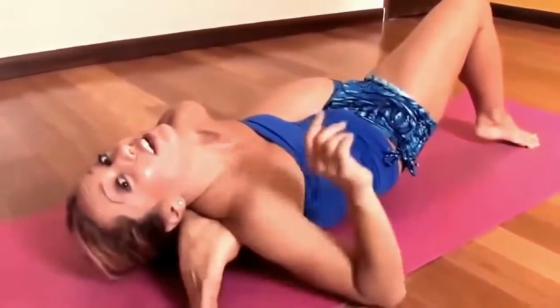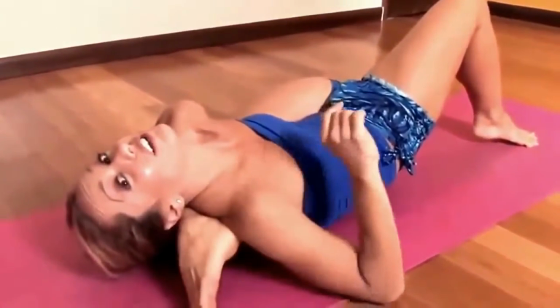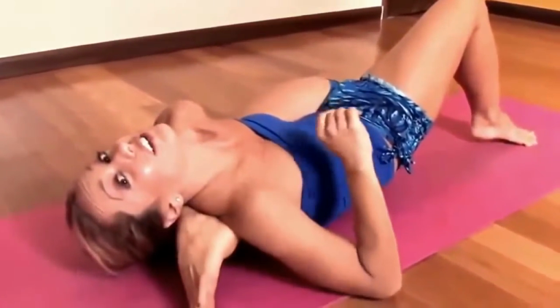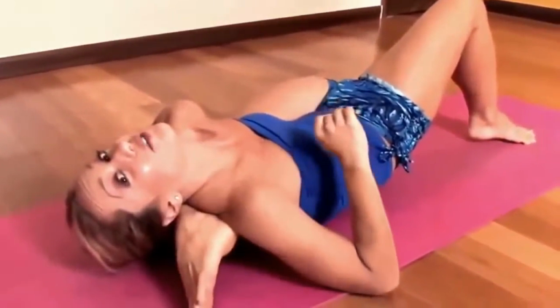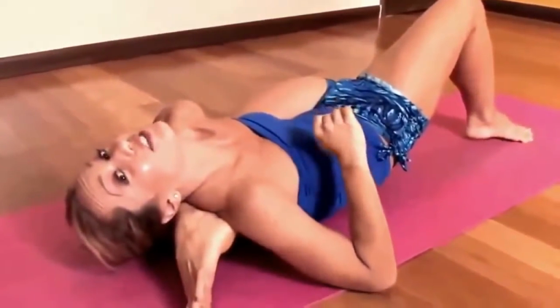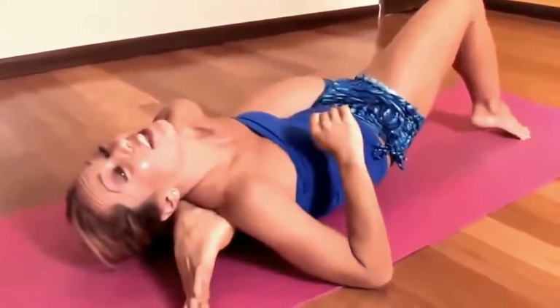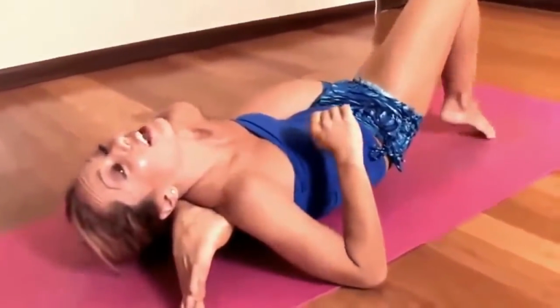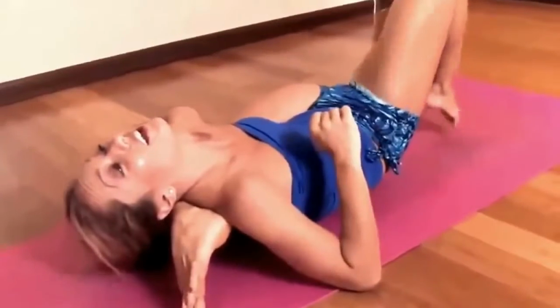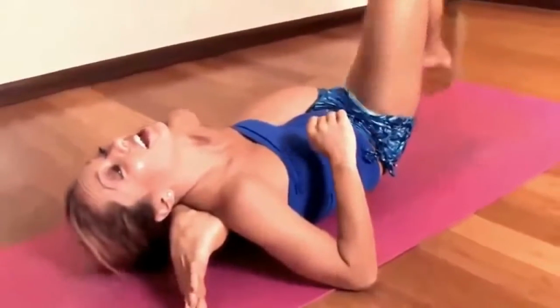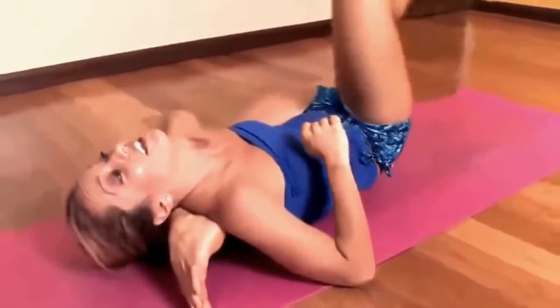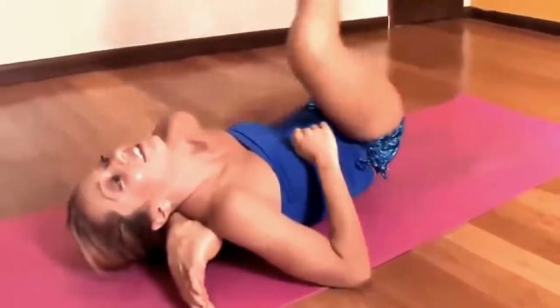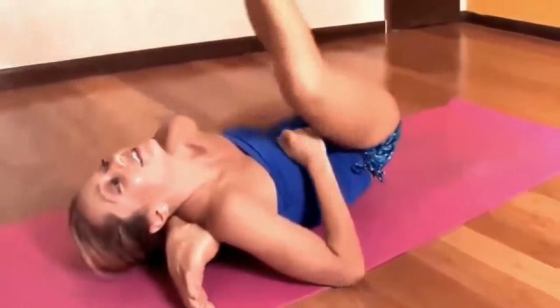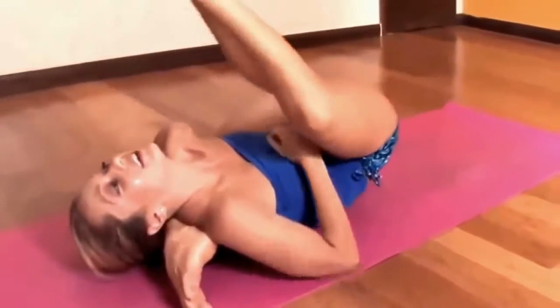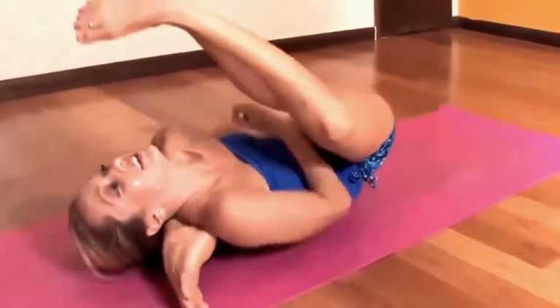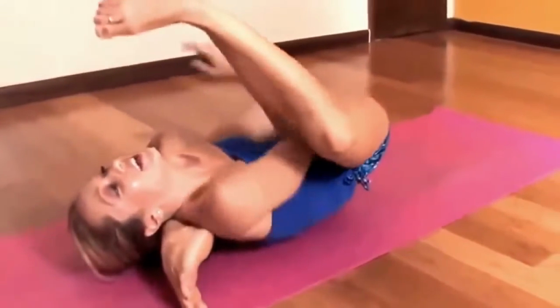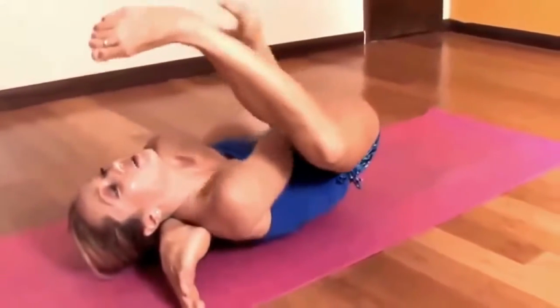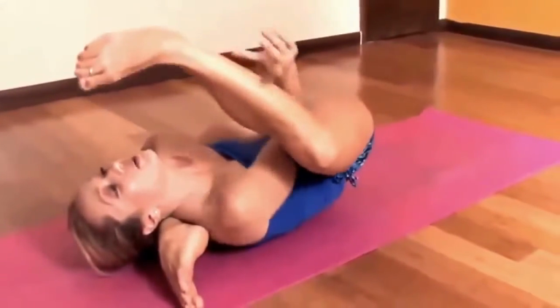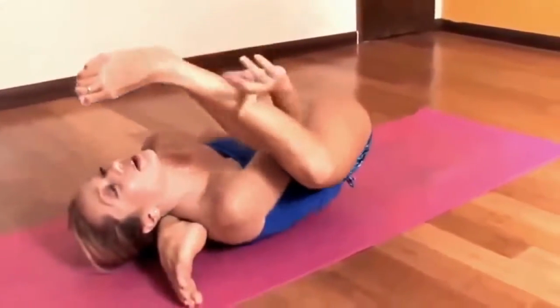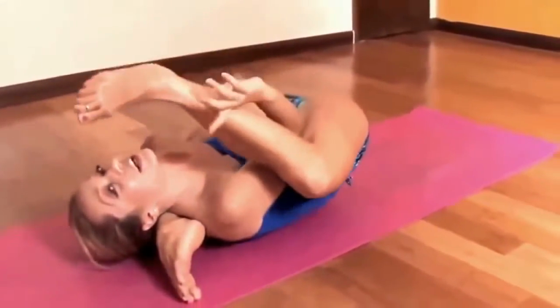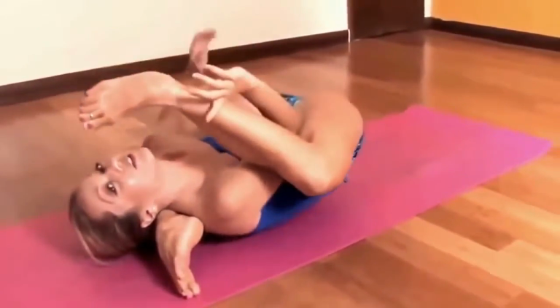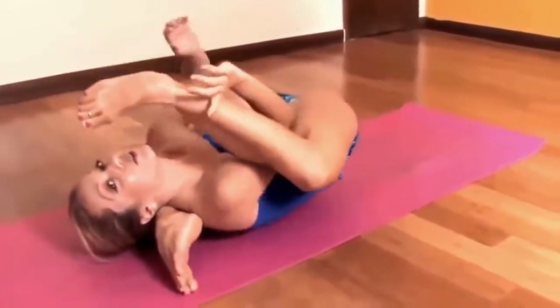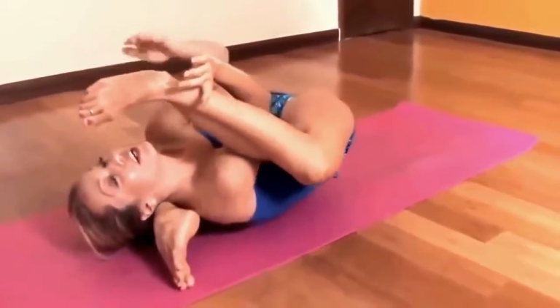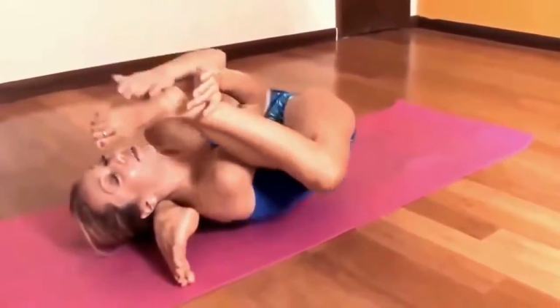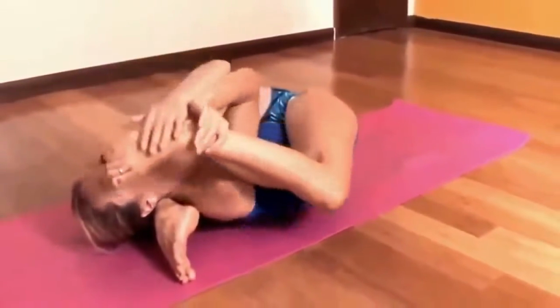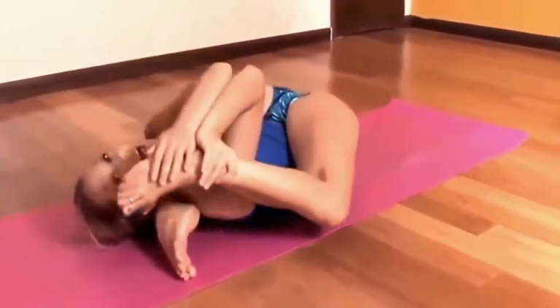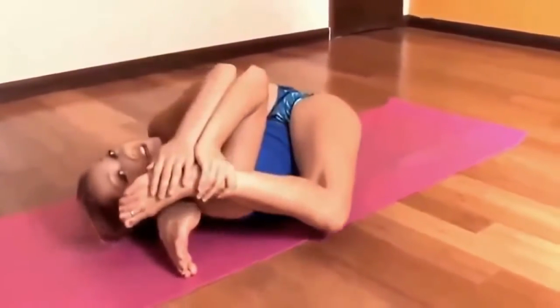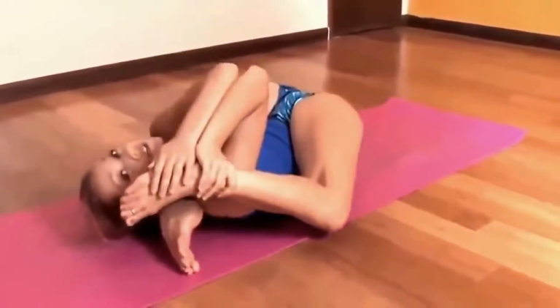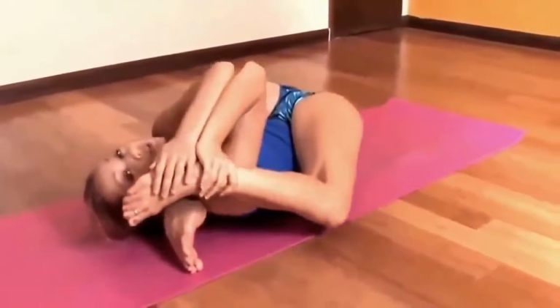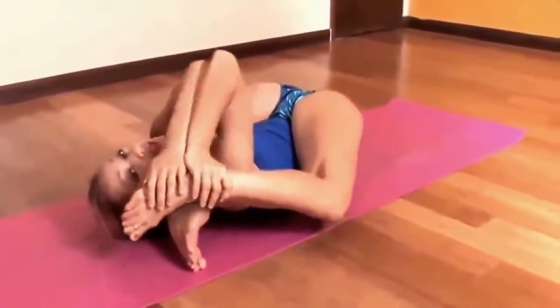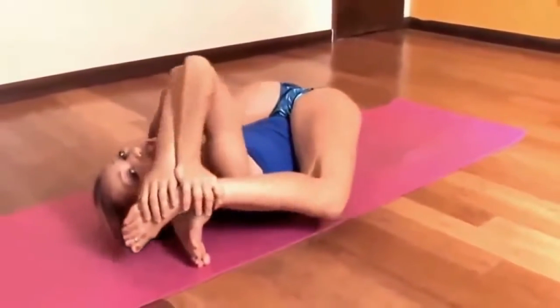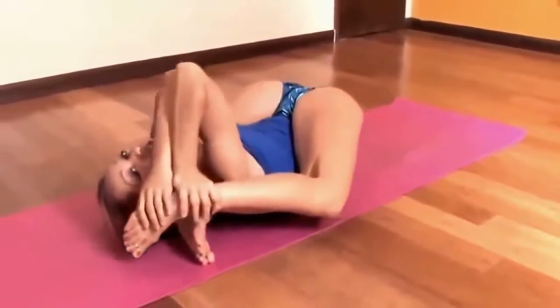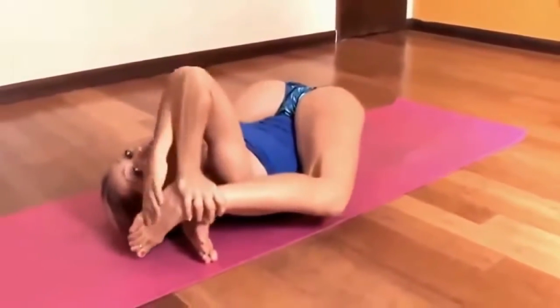You want to try not to let that foot slide. Then for the second leg, we want to get the right hip into external rotation.